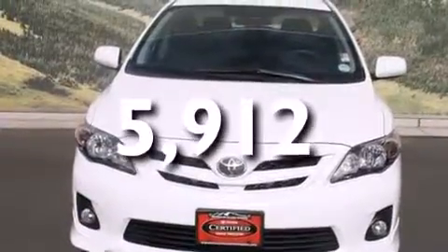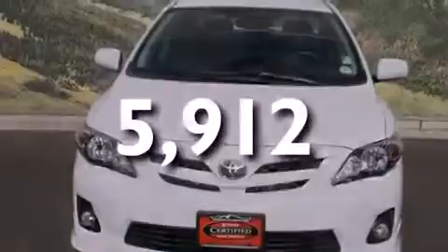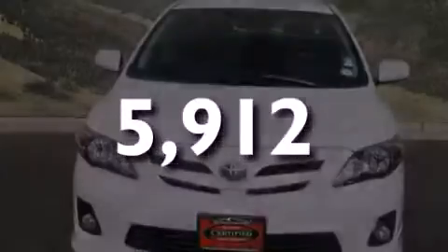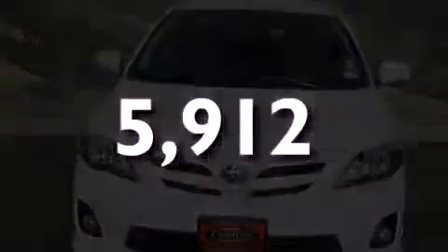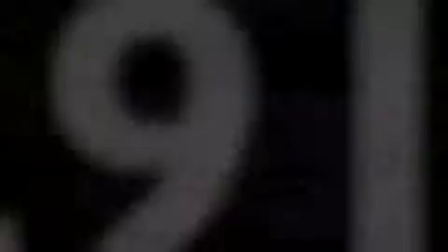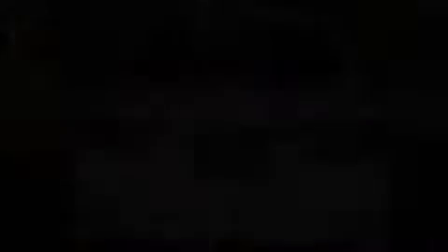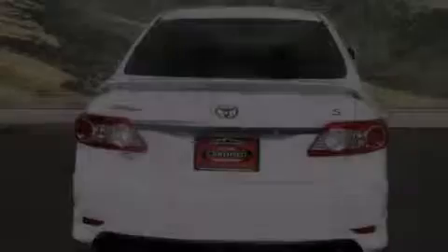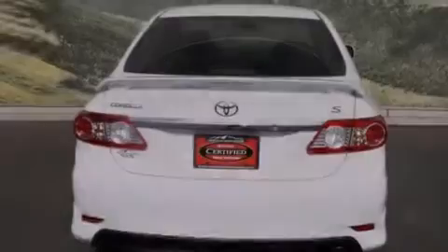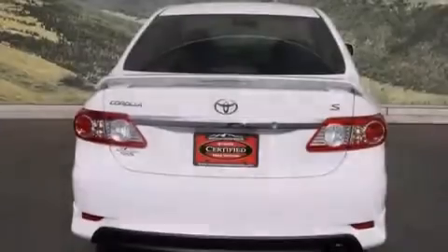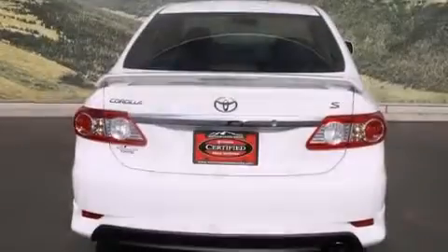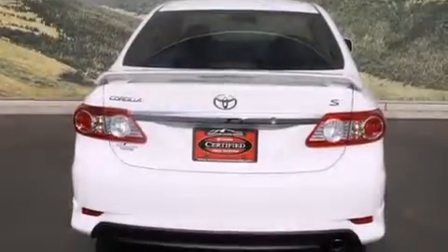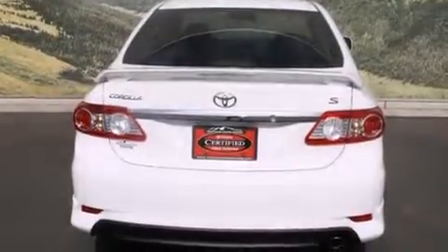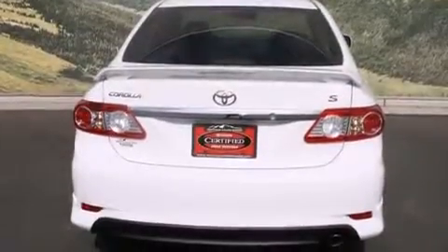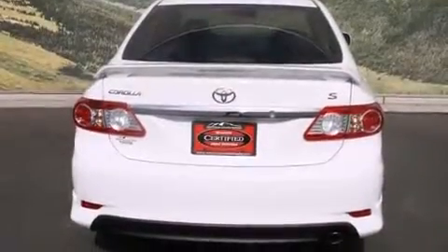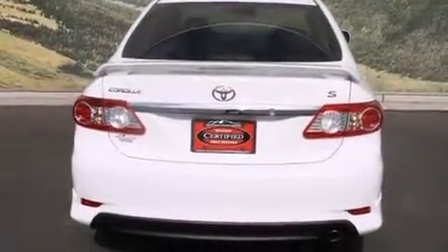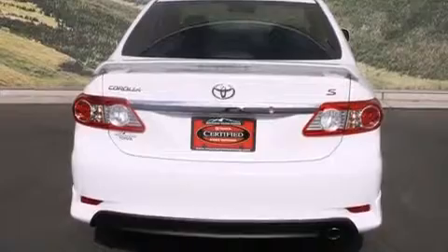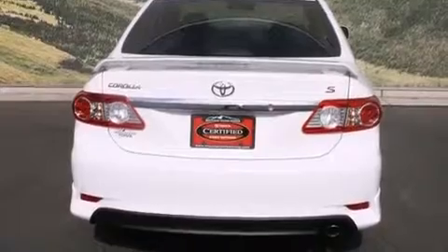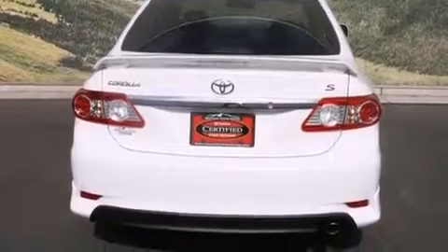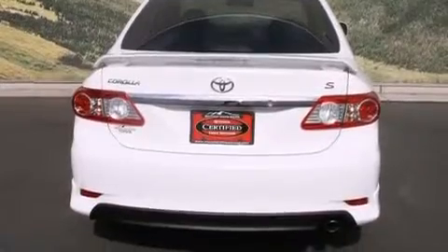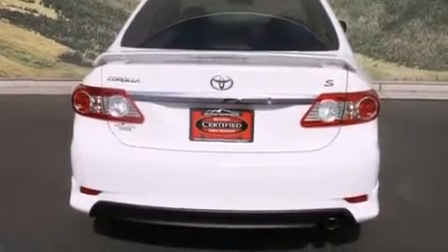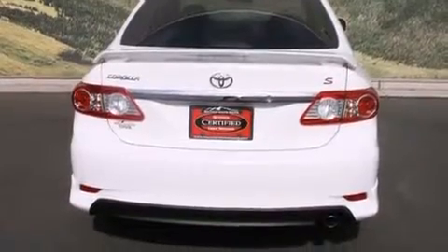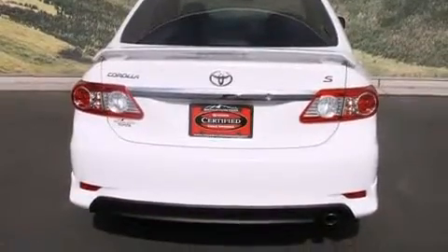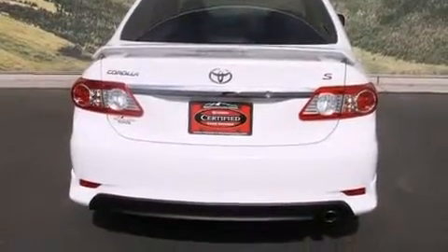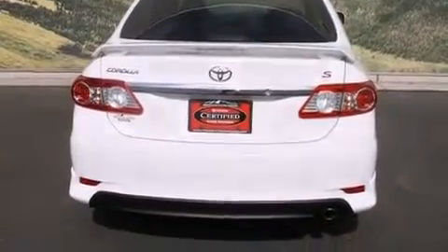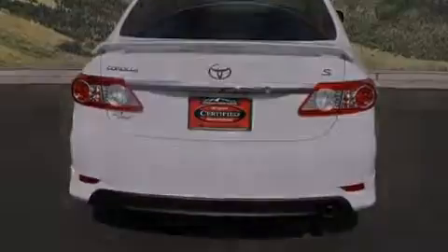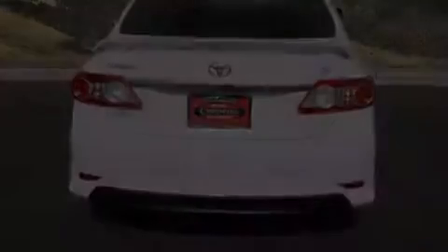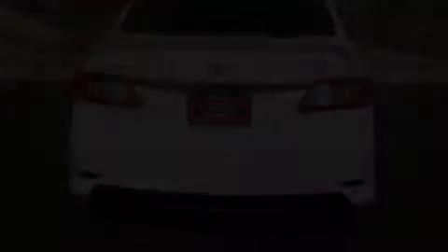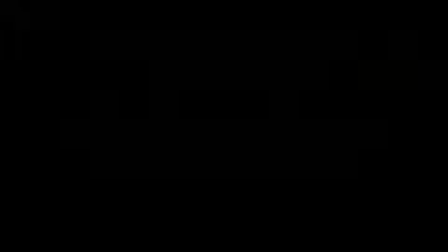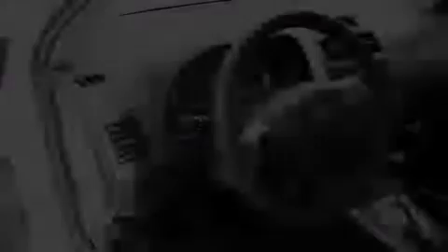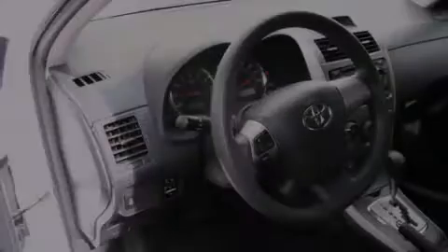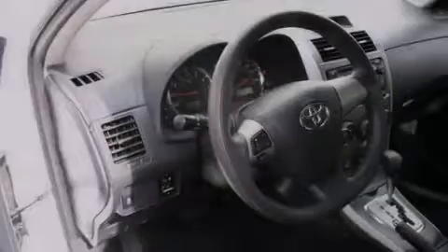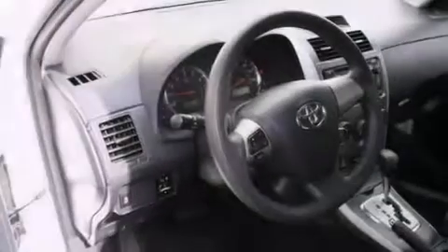With an EPA estimated rating of 34 miles per gallon on the highway, you won't be making frequent trips to the gas pumps.